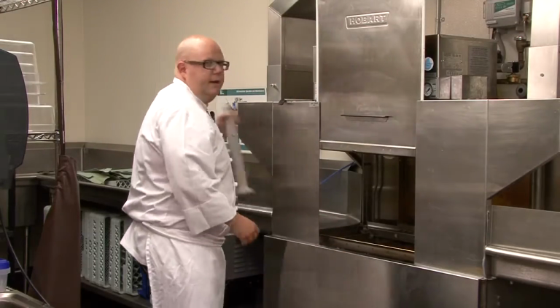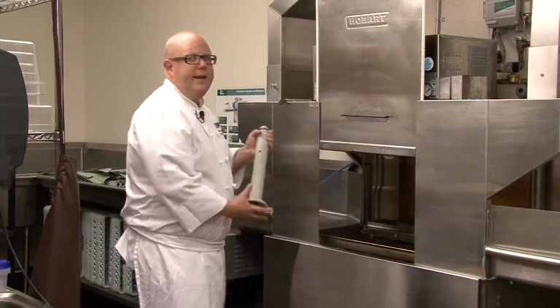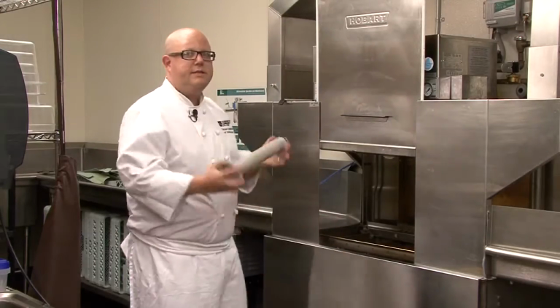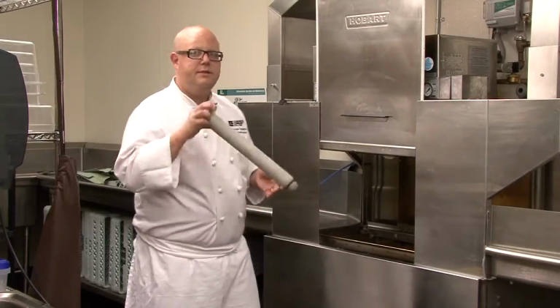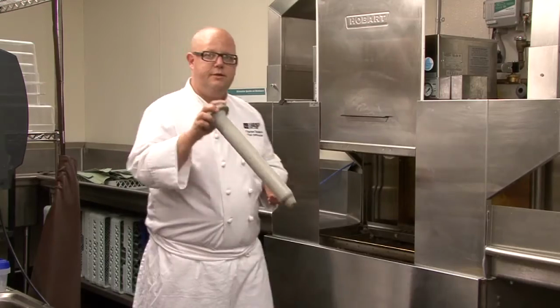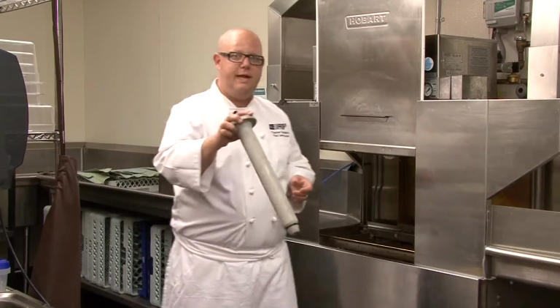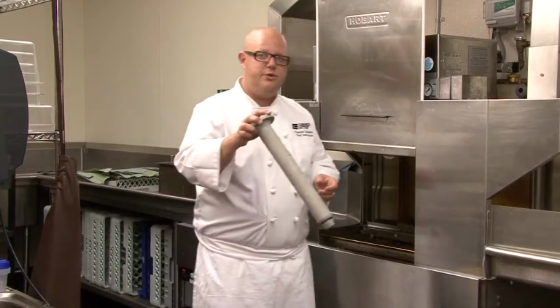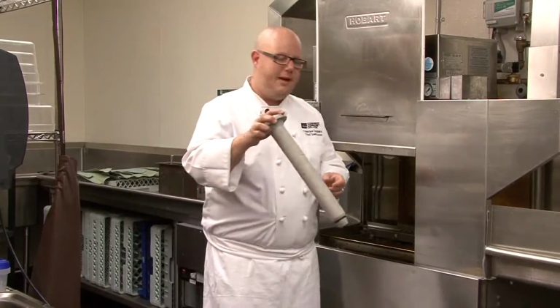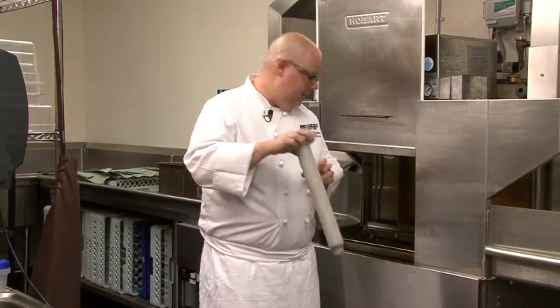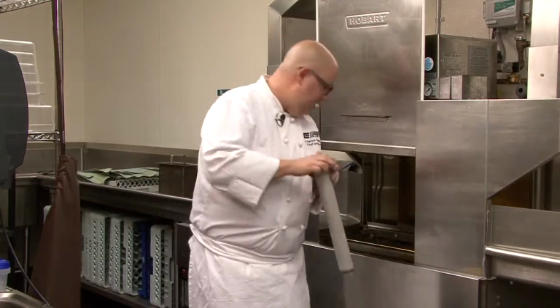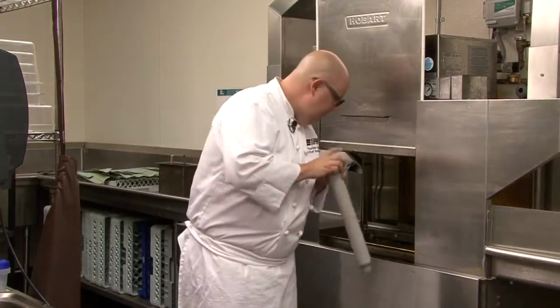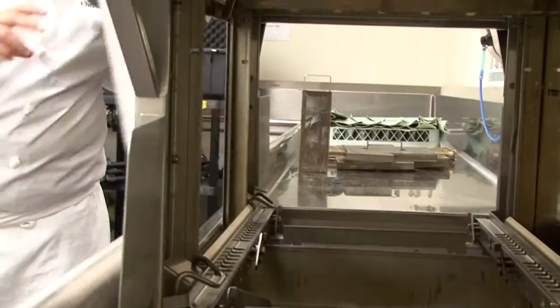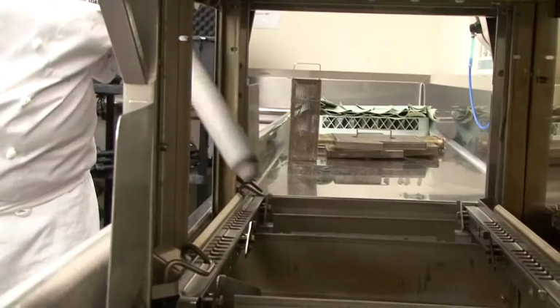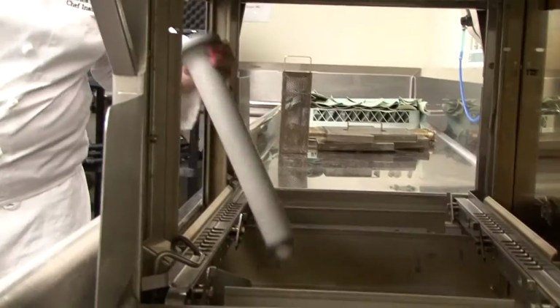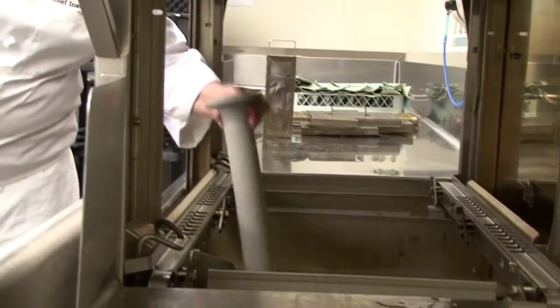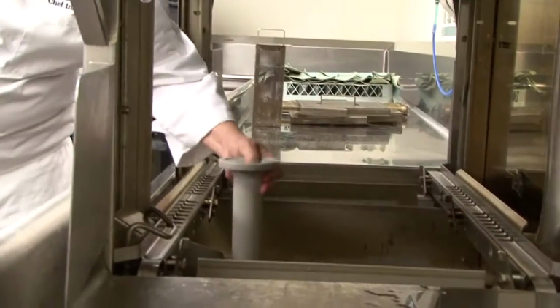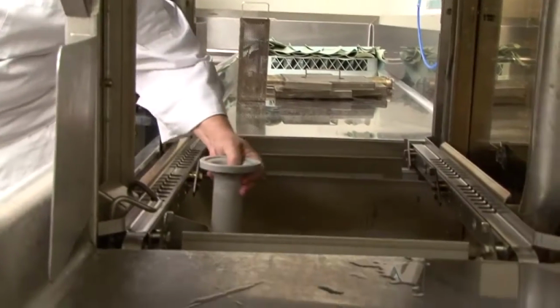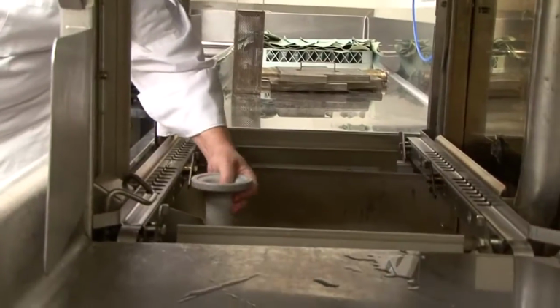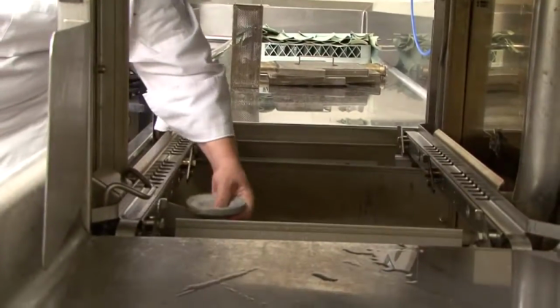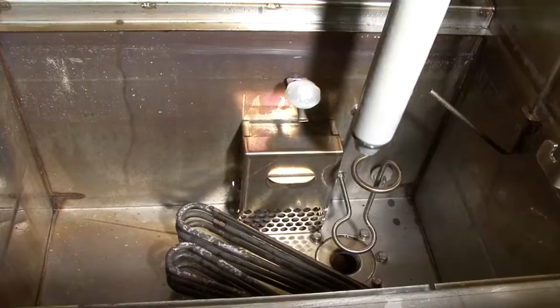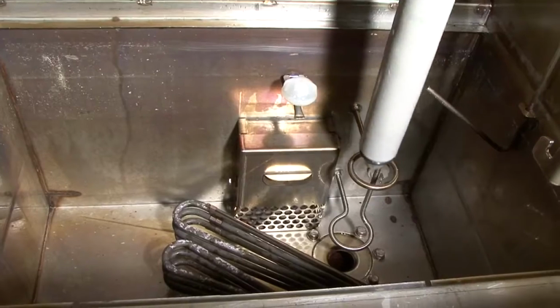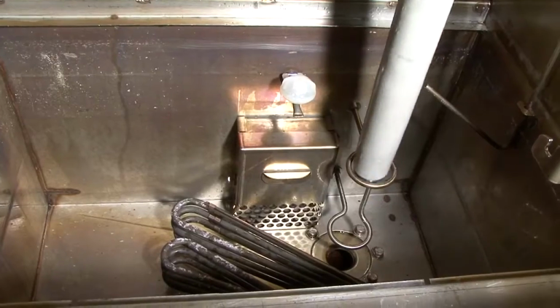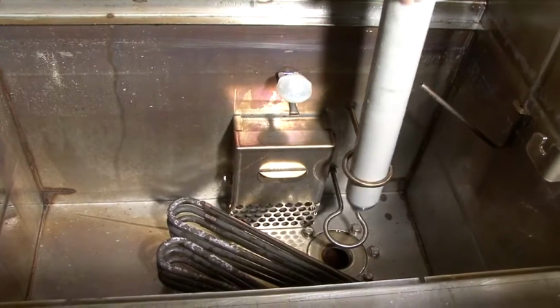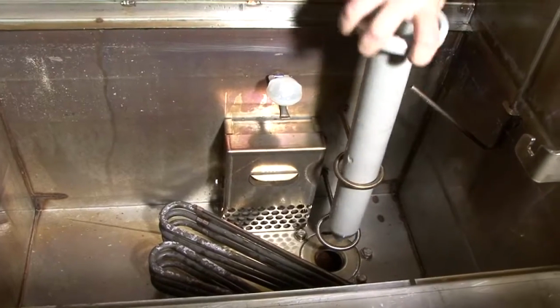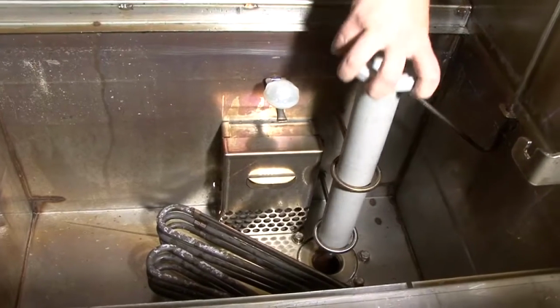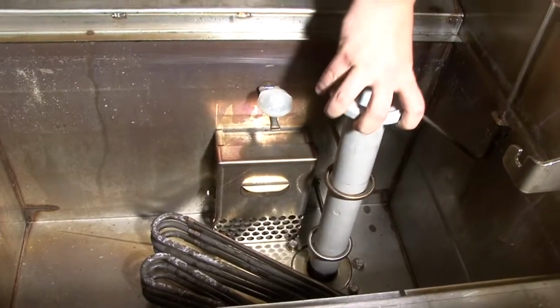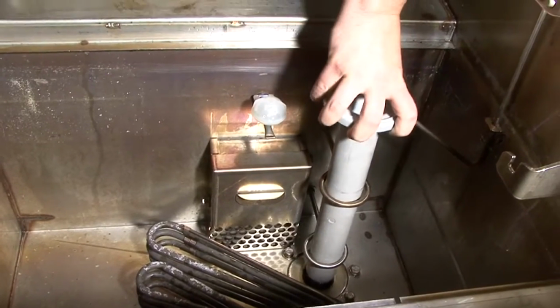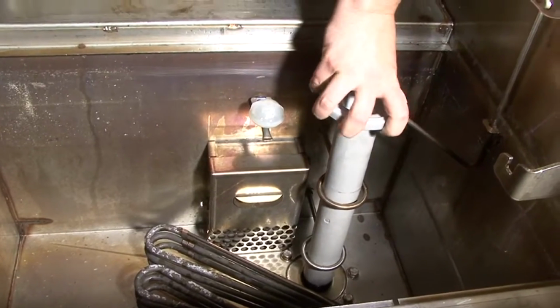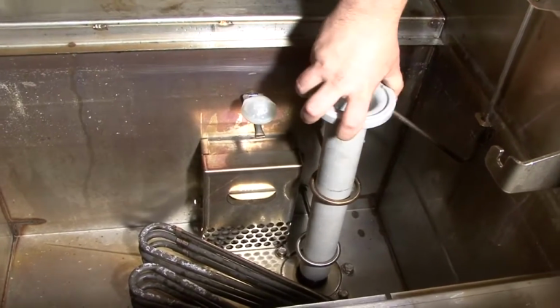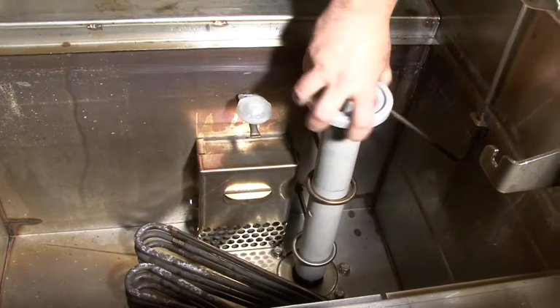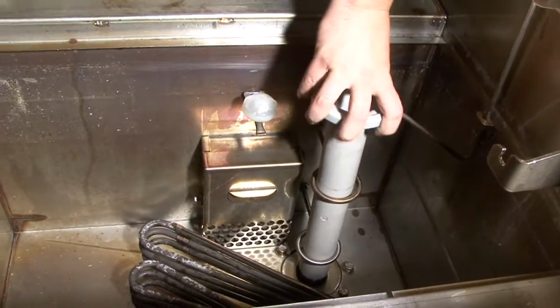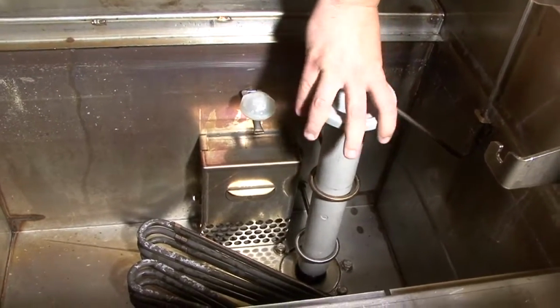Next, take the drain plug and place it in the holder.